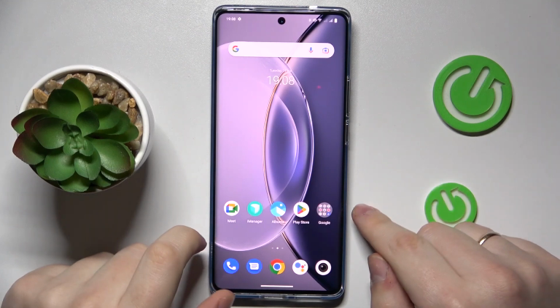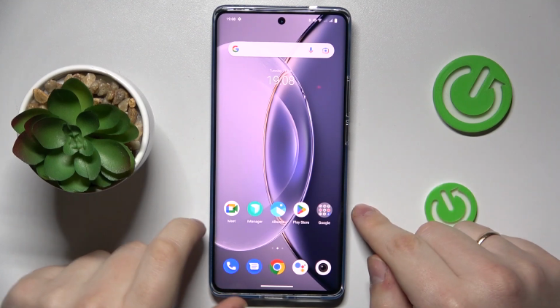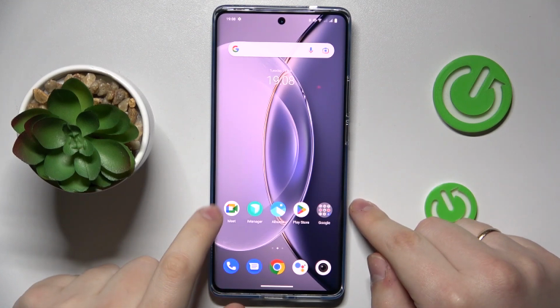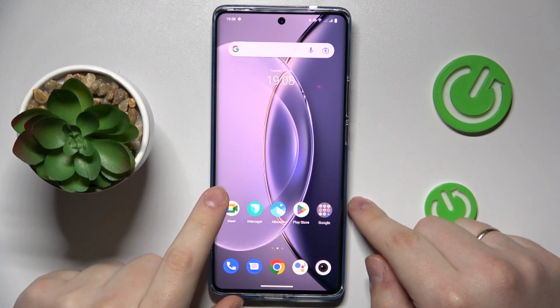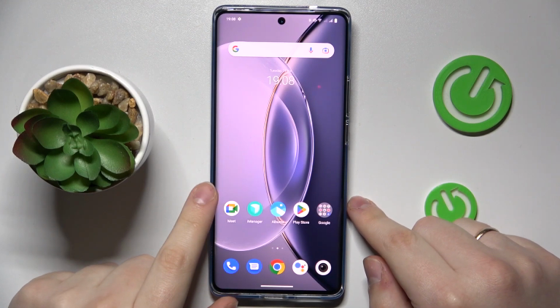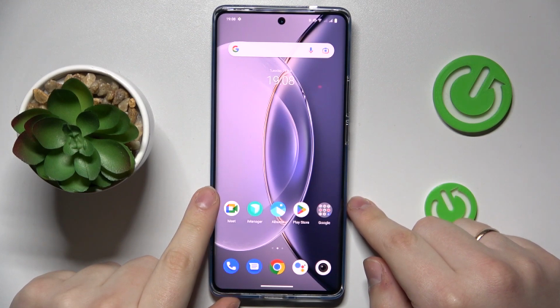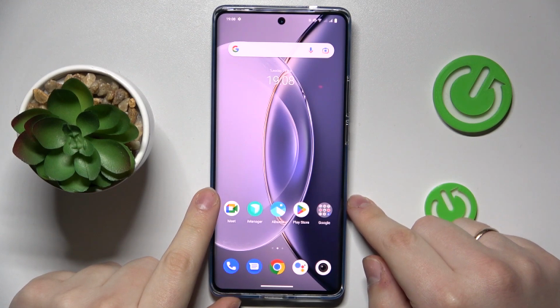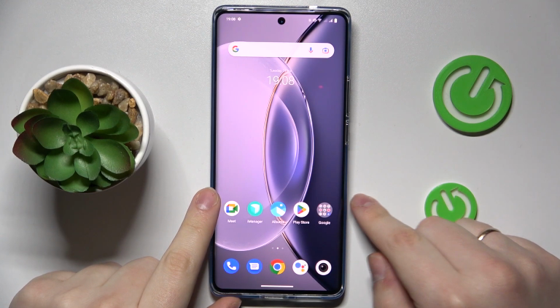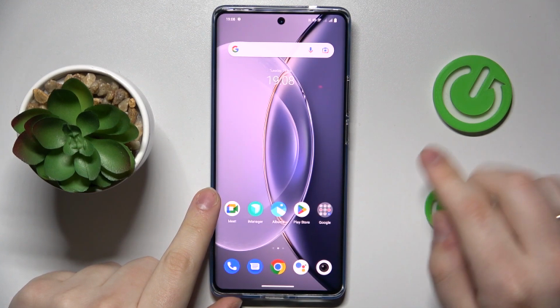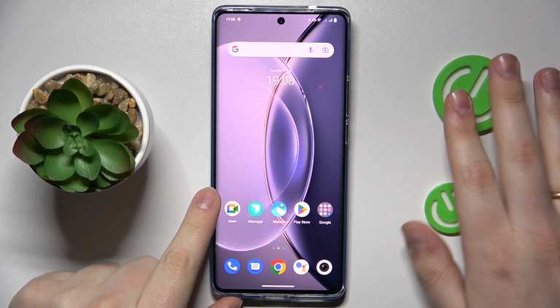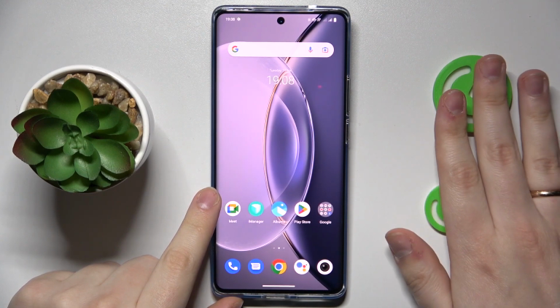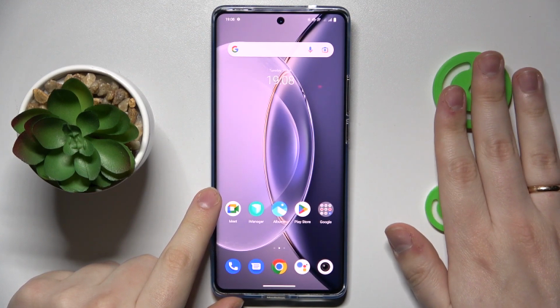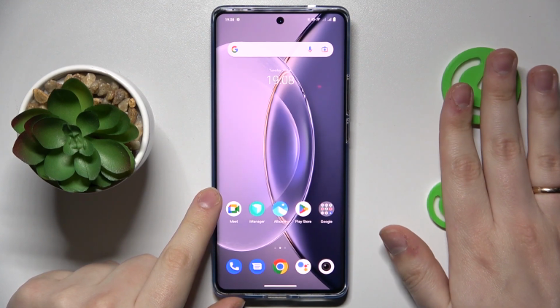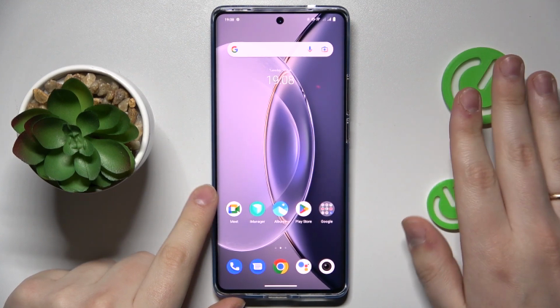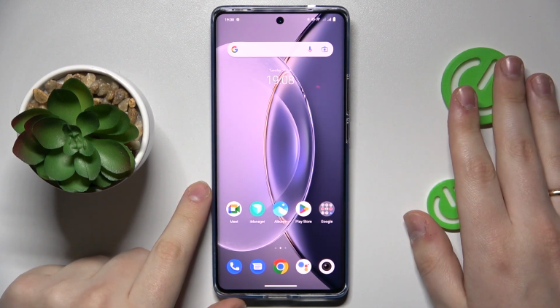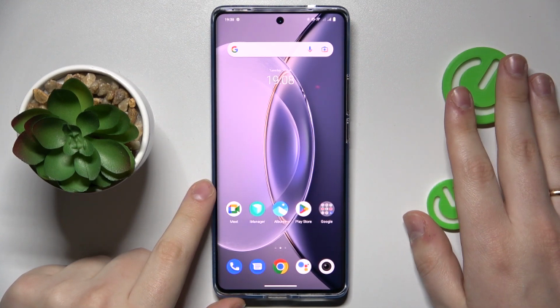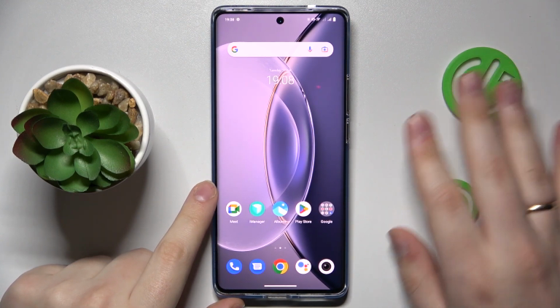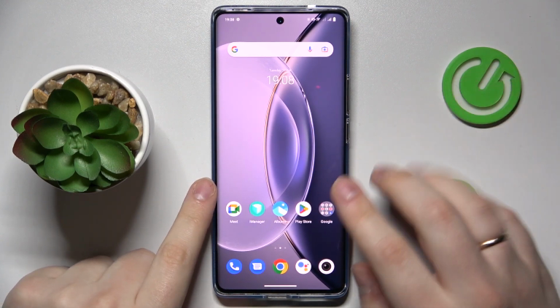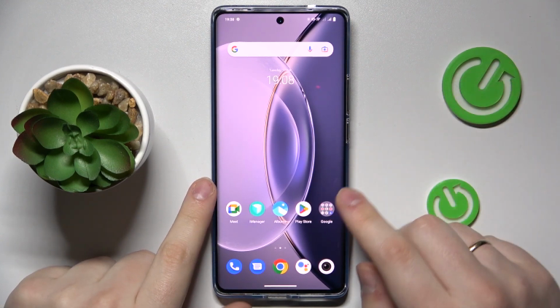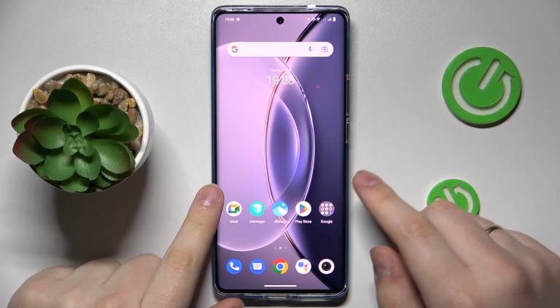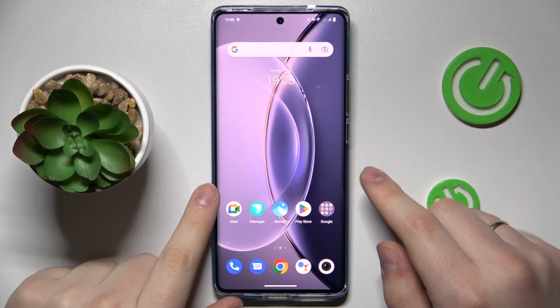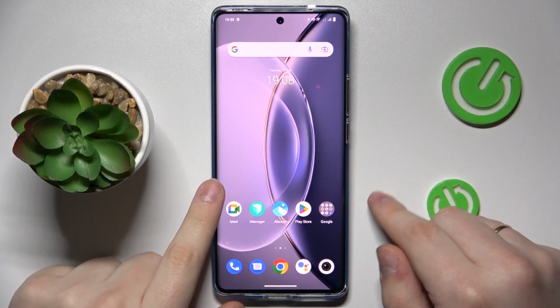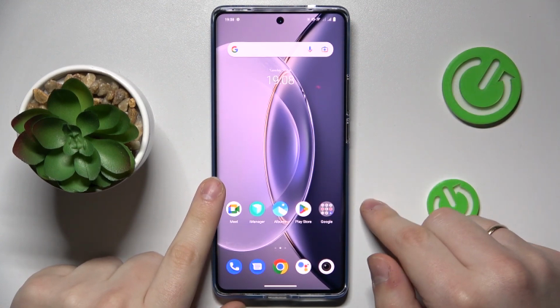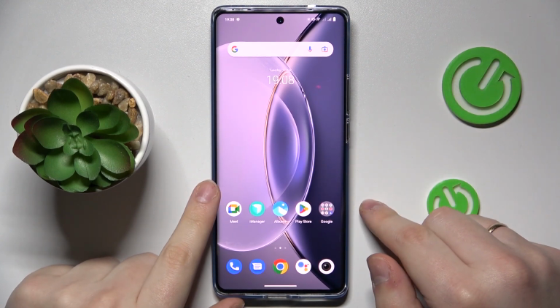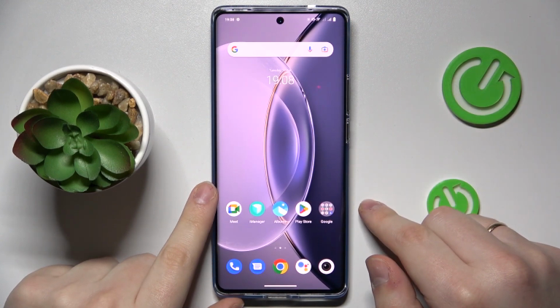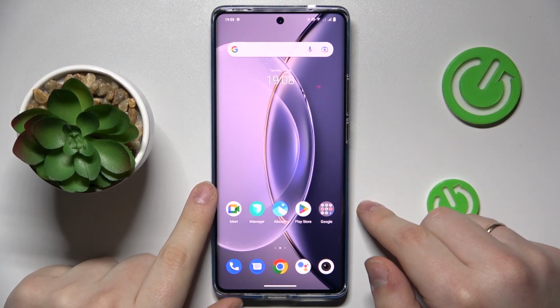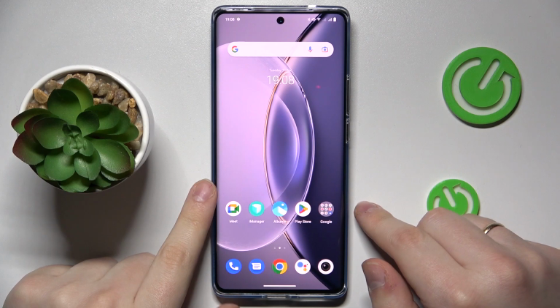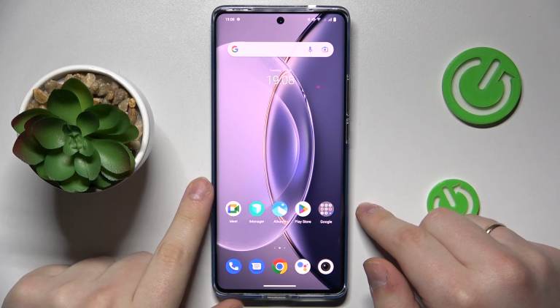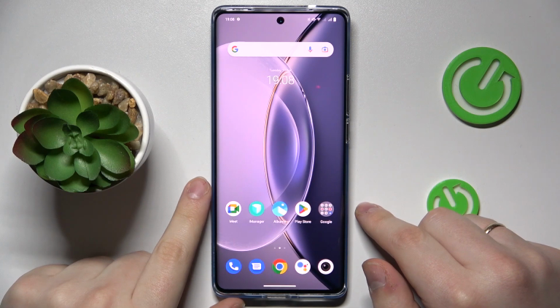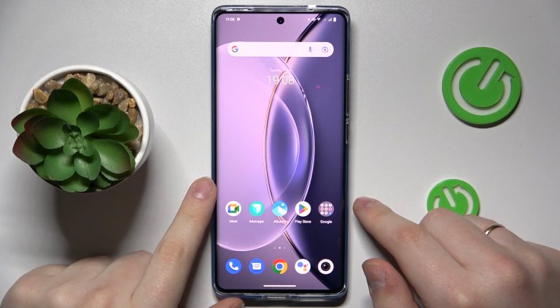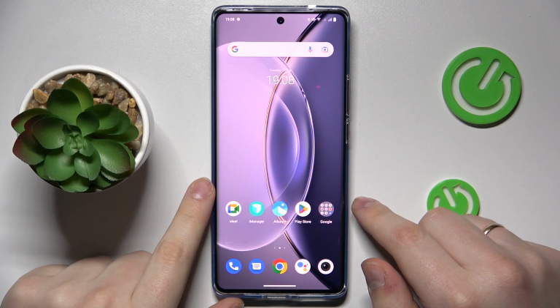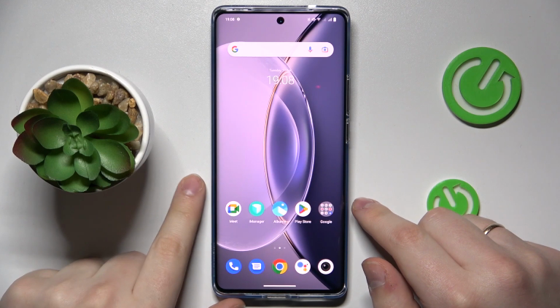This is the Vivo X90 Pro and today I would like to demonstrate that you can set up parental controls for this device.